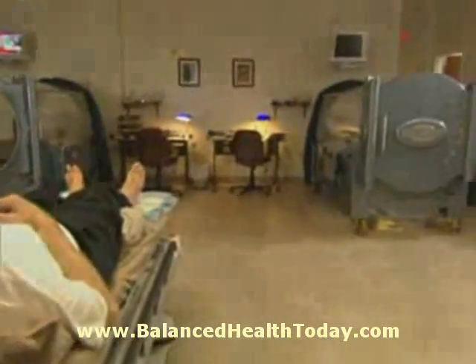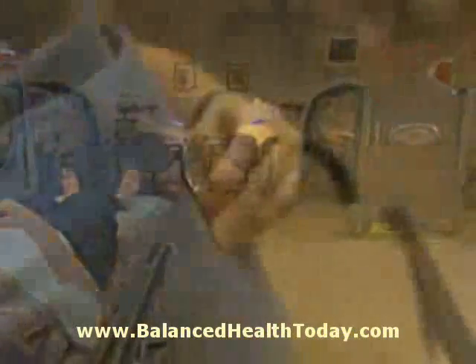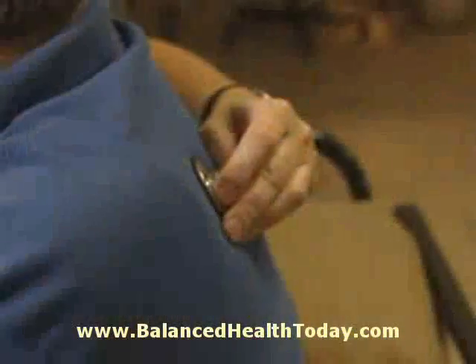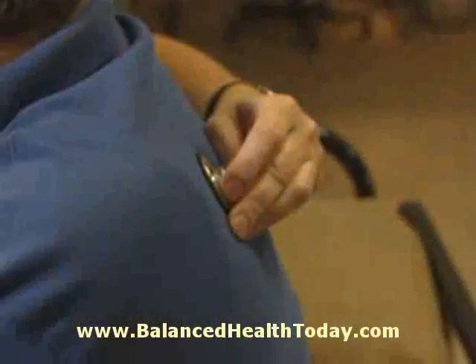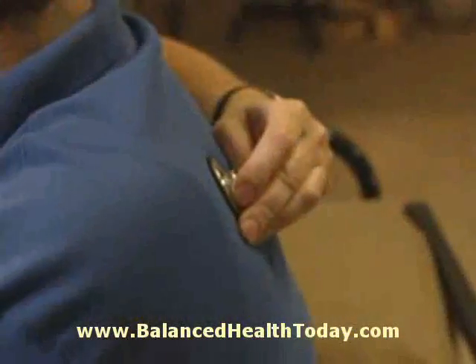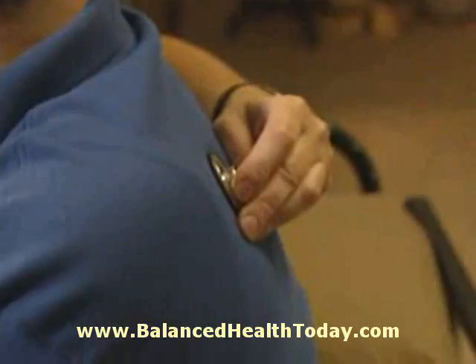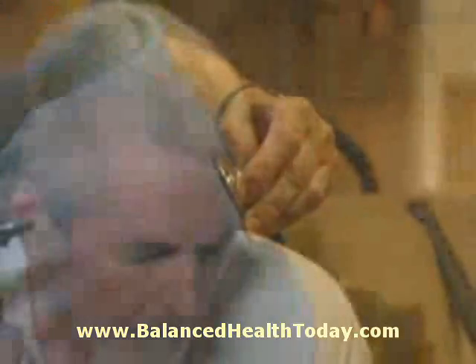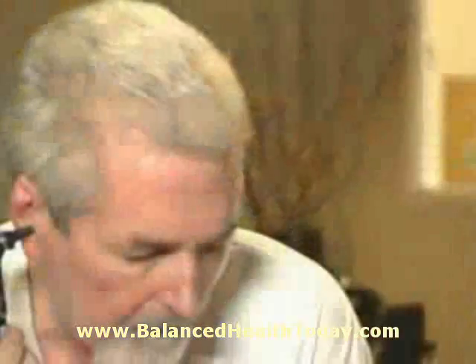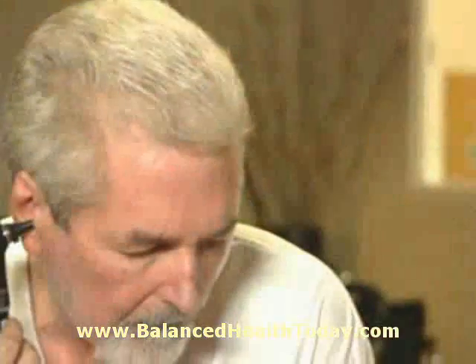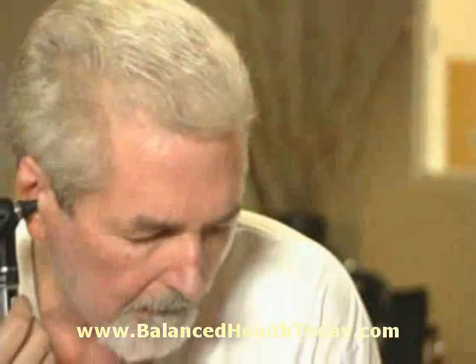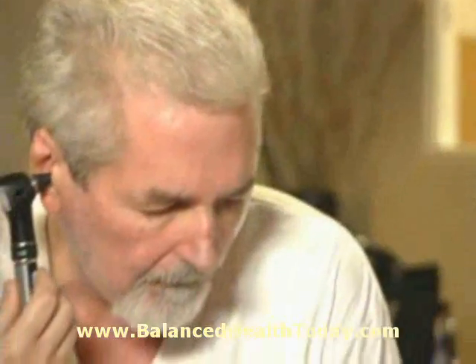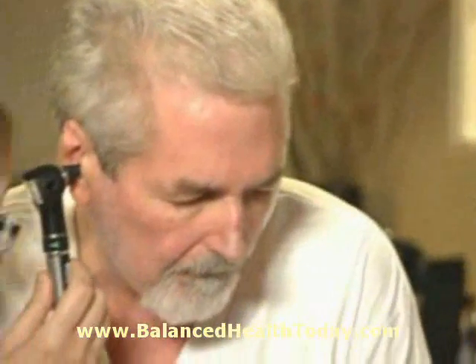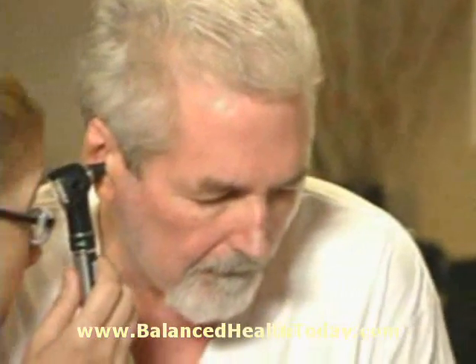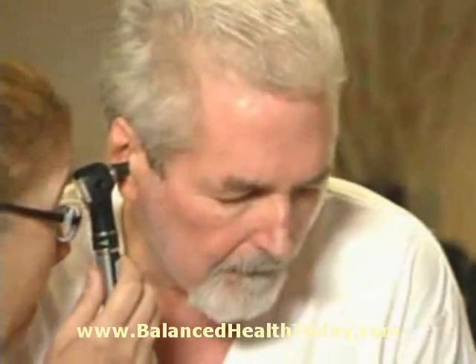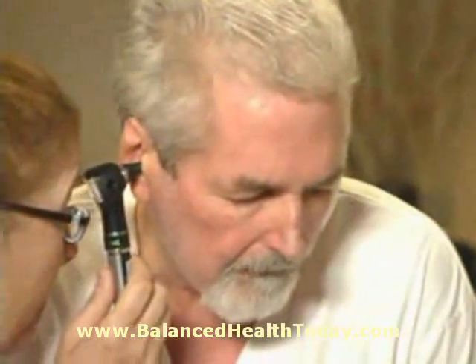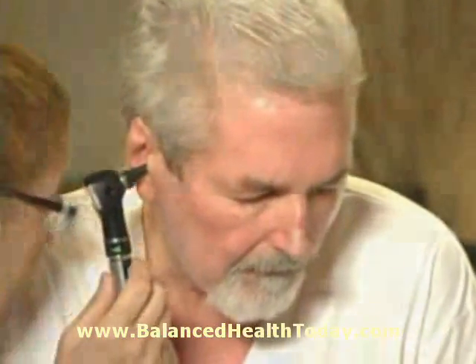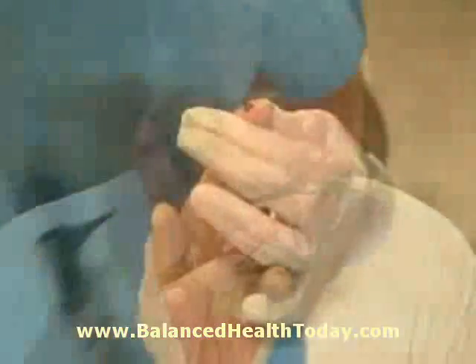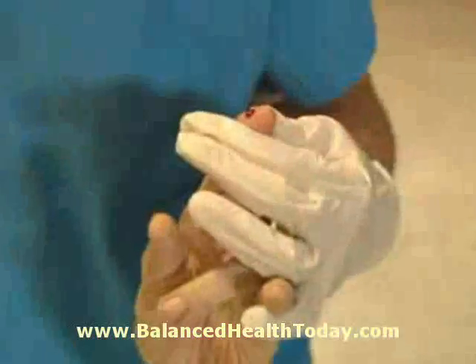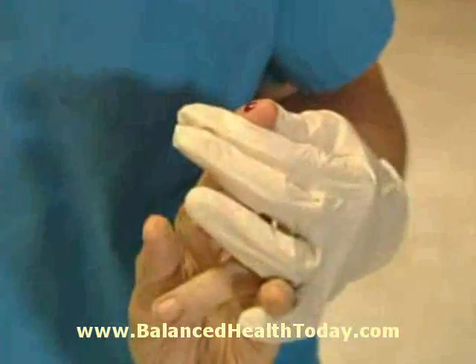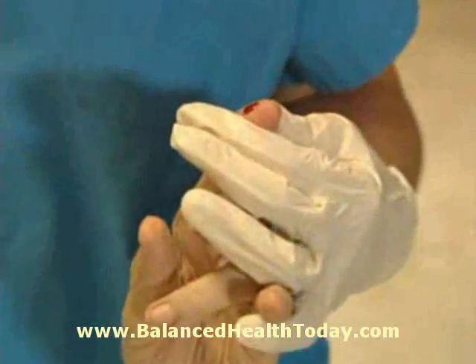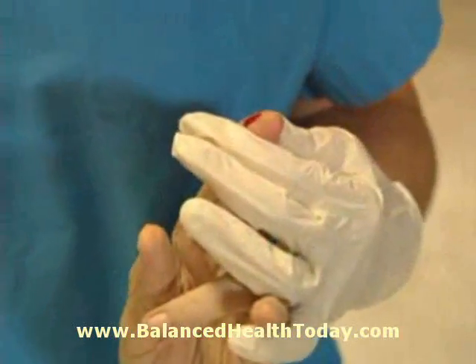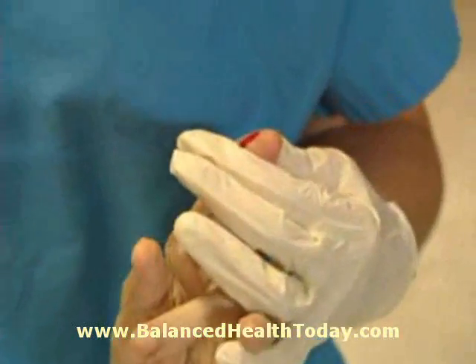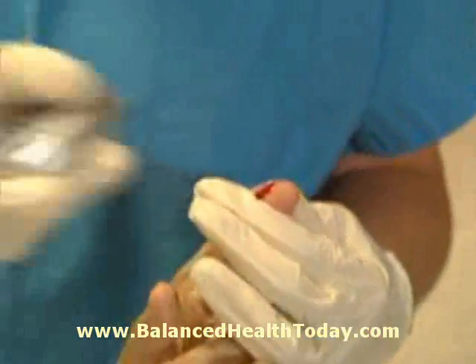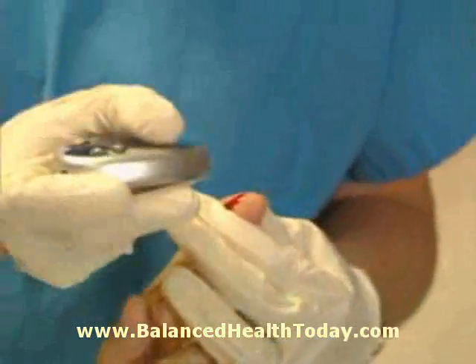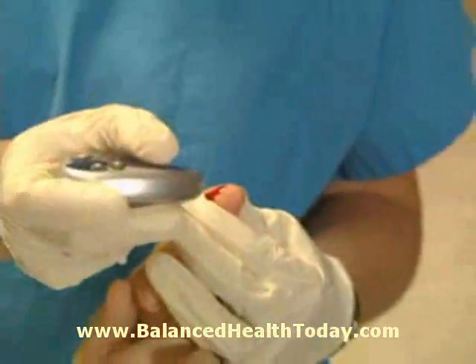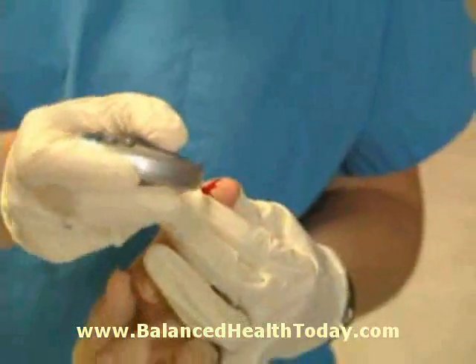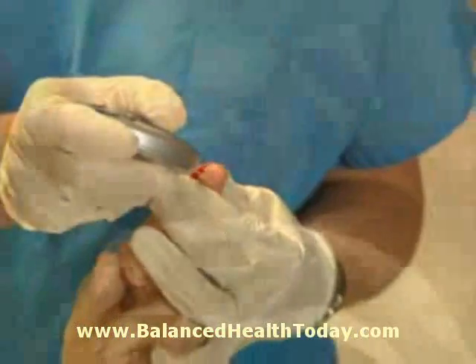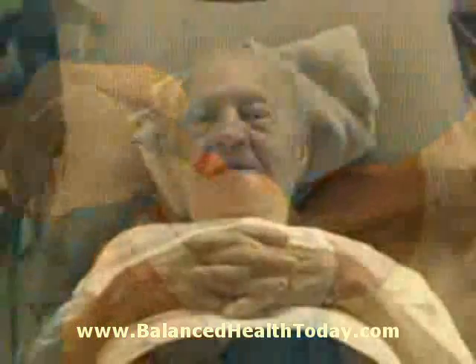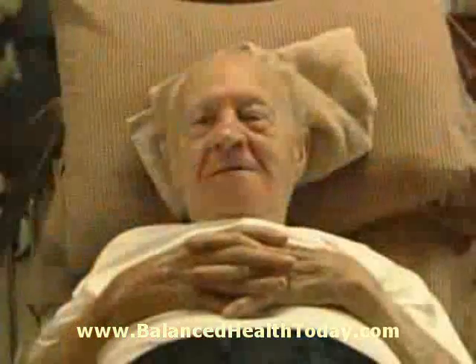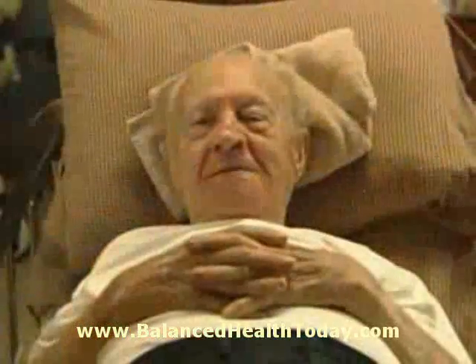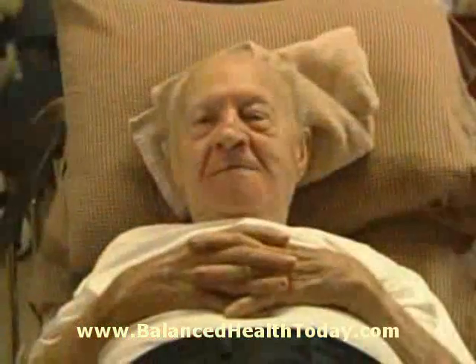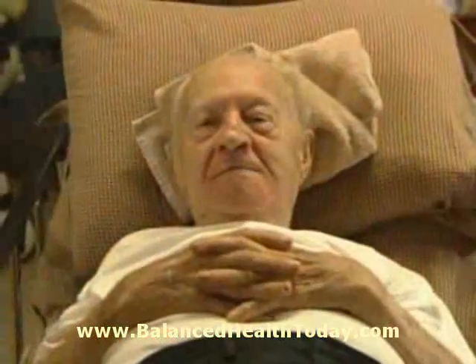Prior to treatment, vital signs are taken and ears are checked. For diabetic patients, sugar levels are monitored pre- and post-treatment.